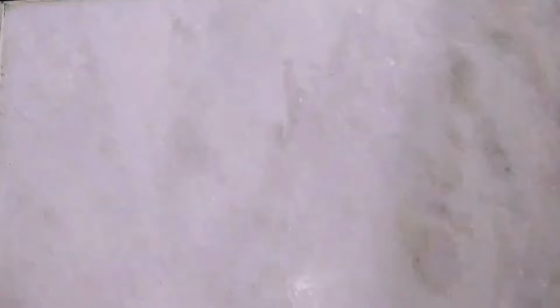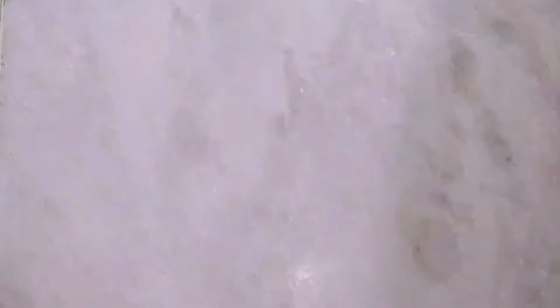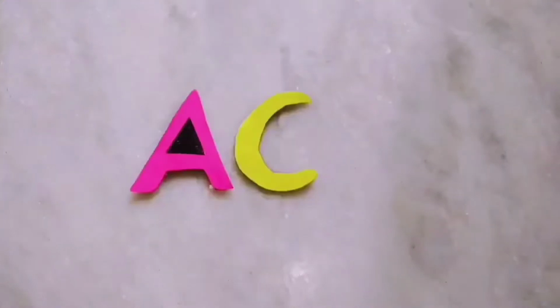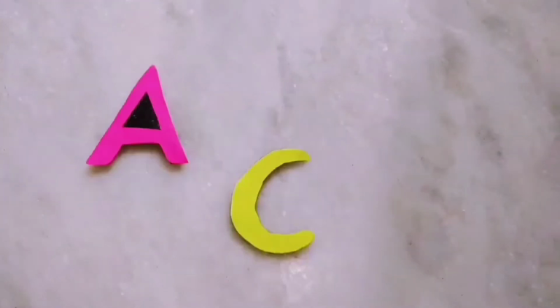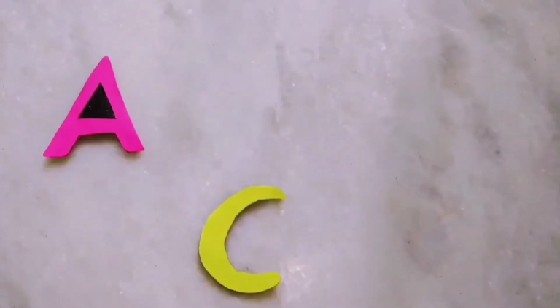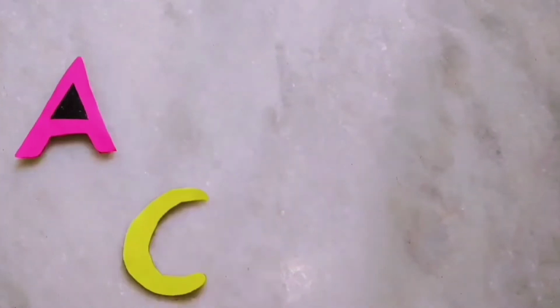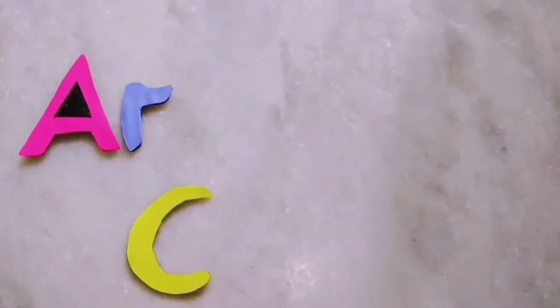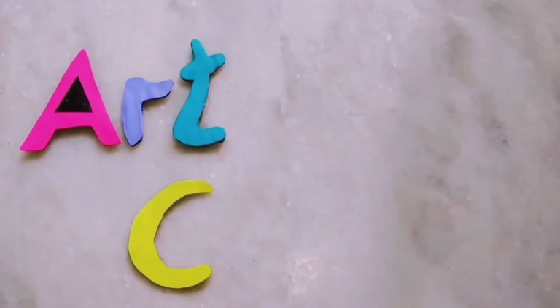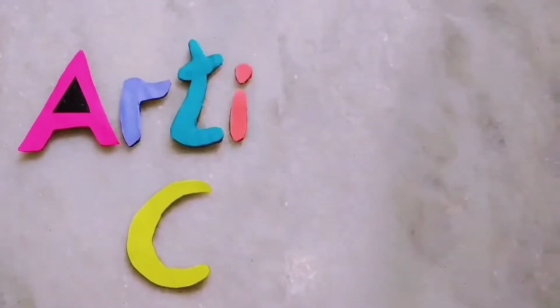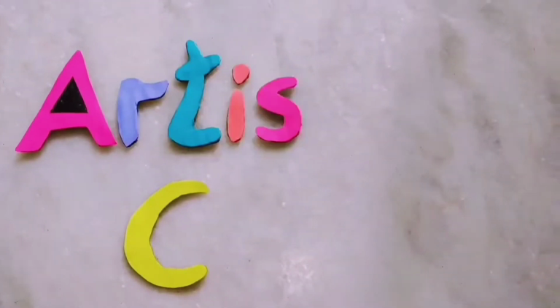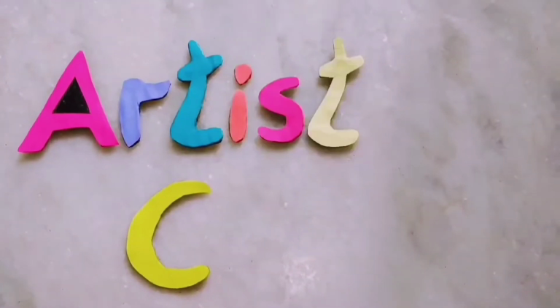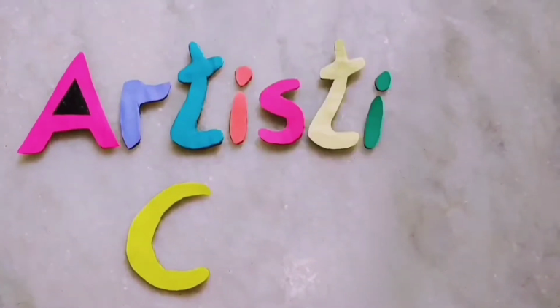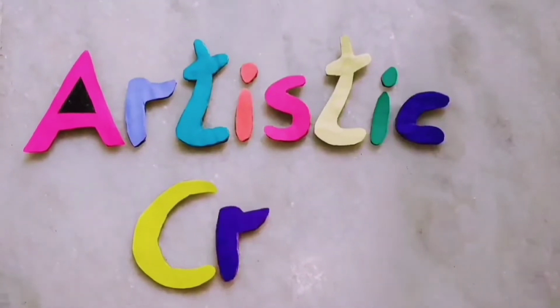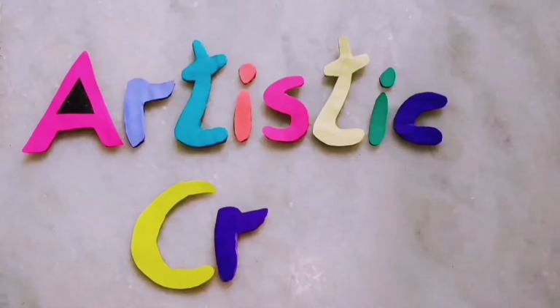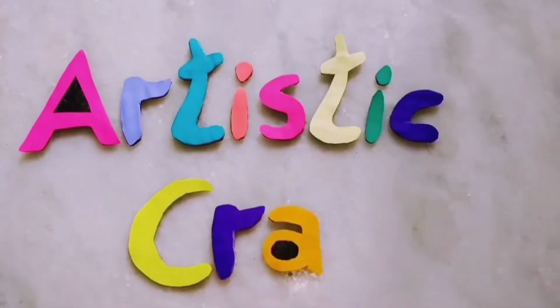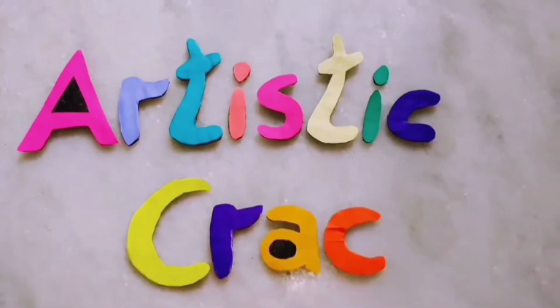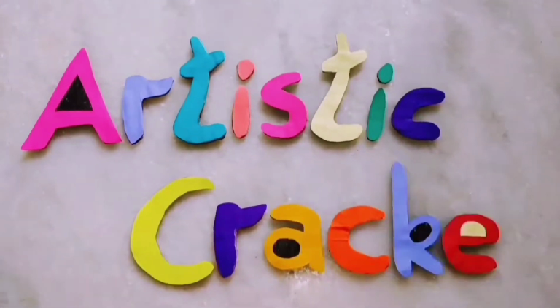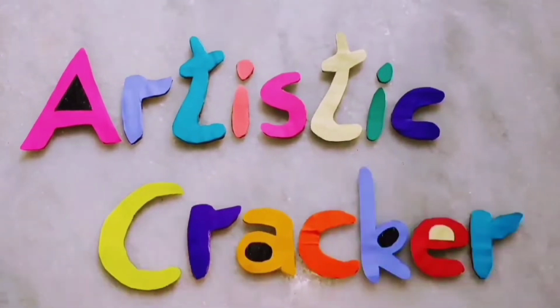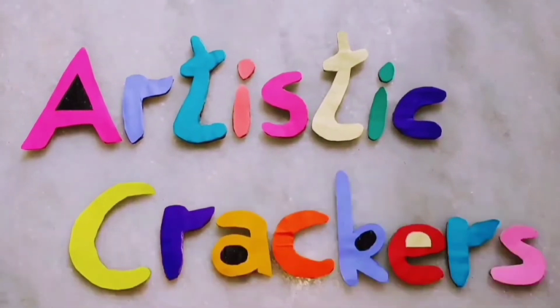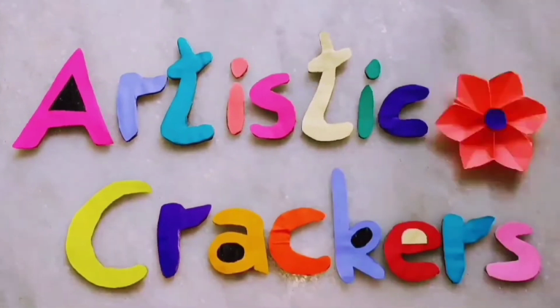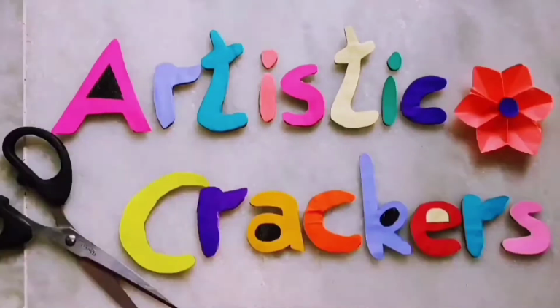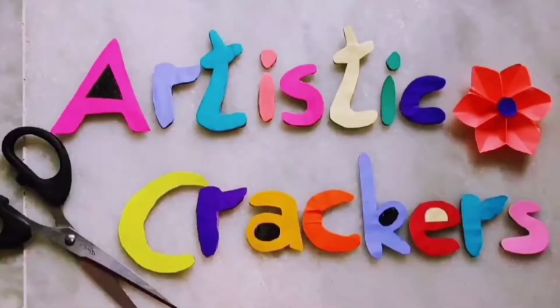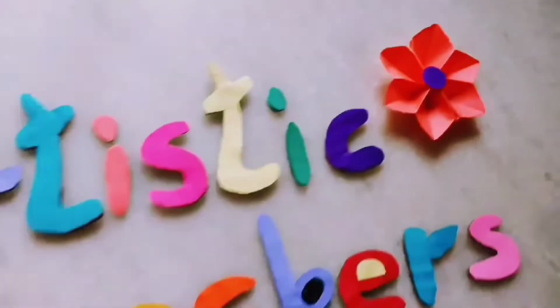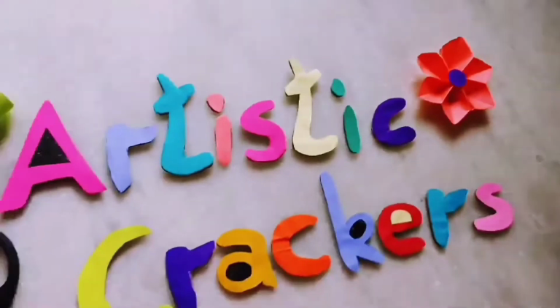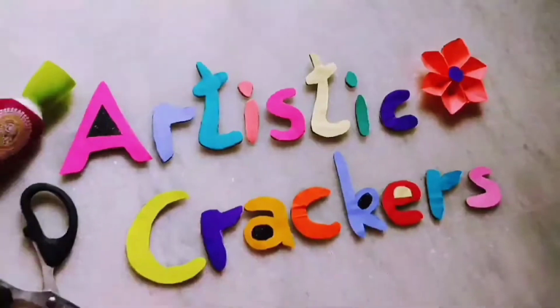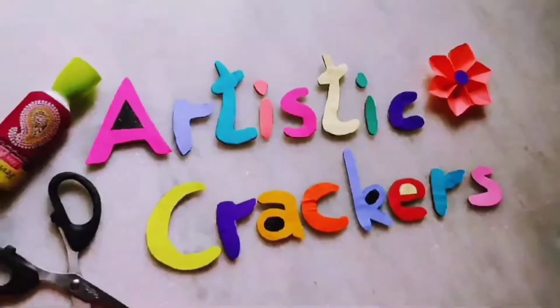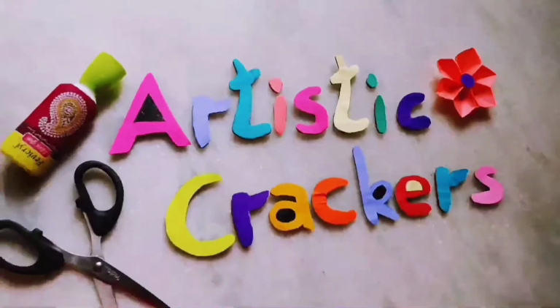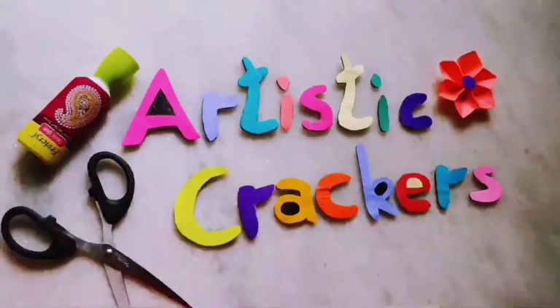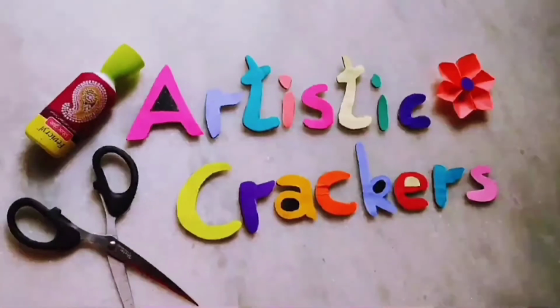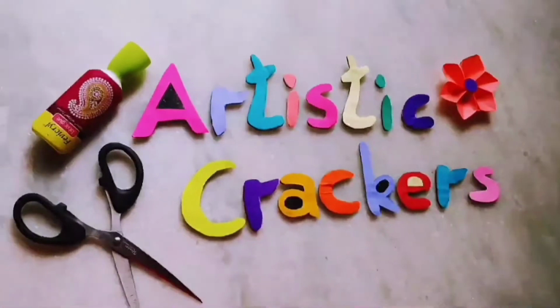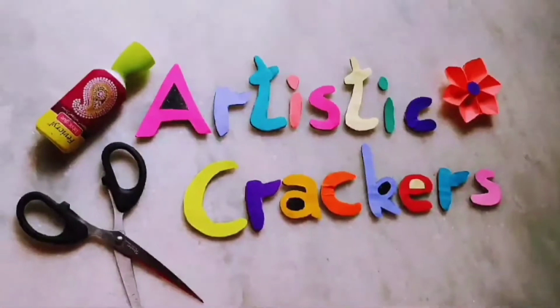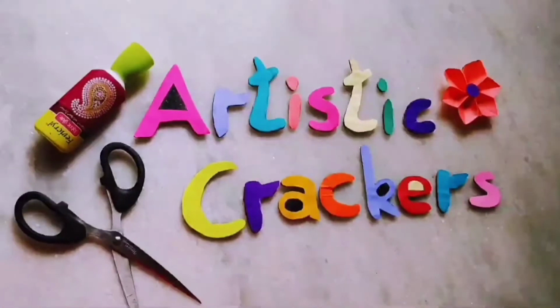Hi, hello friends. Welcome back to our channel, Artistic Crackers. This is a great video.